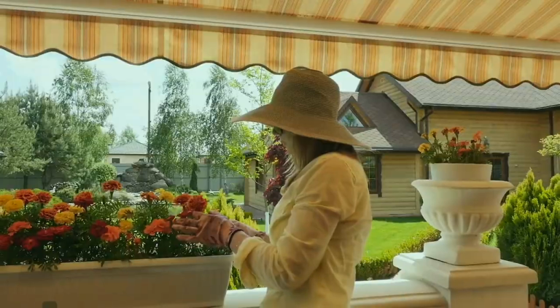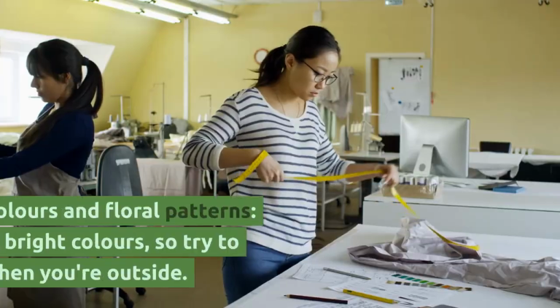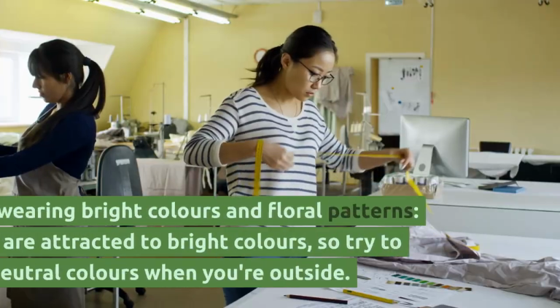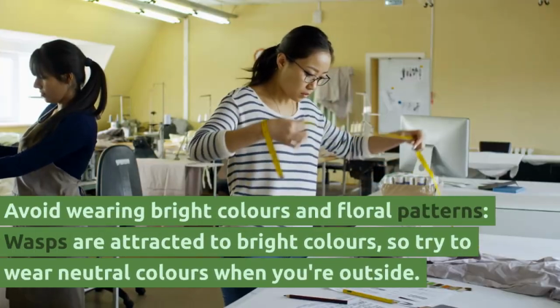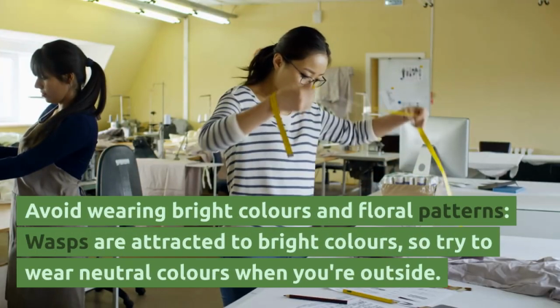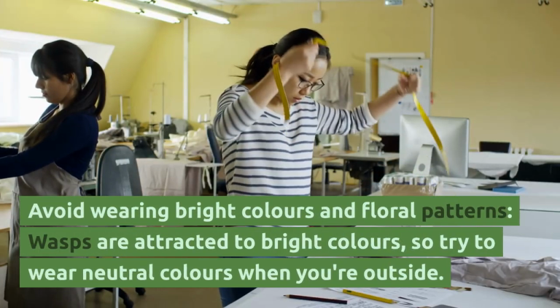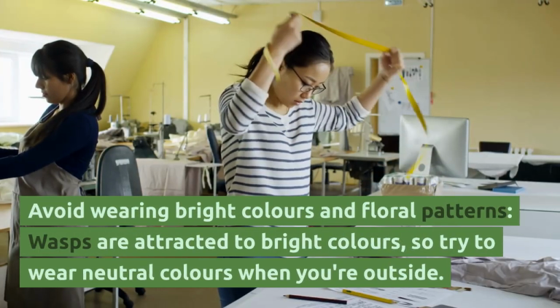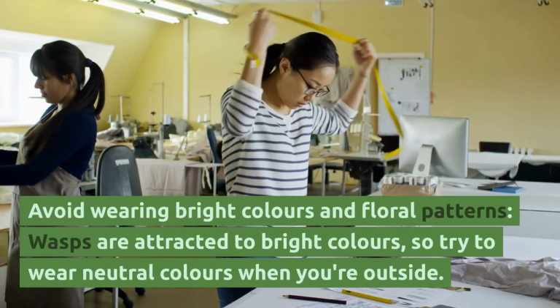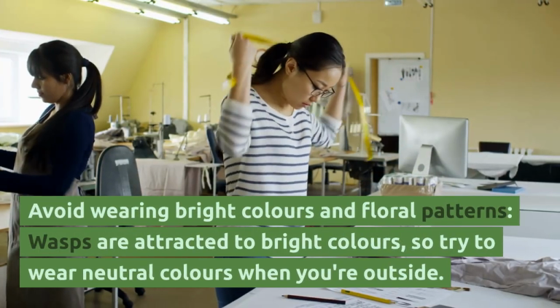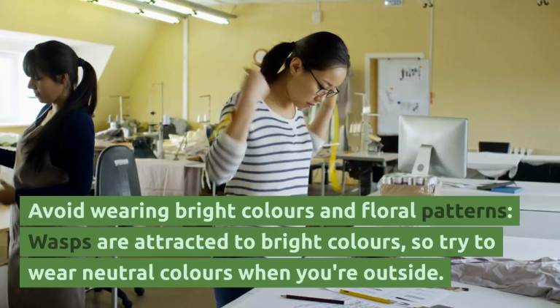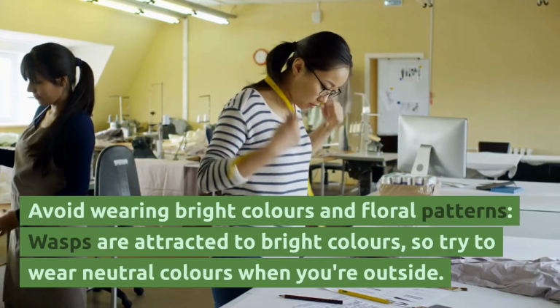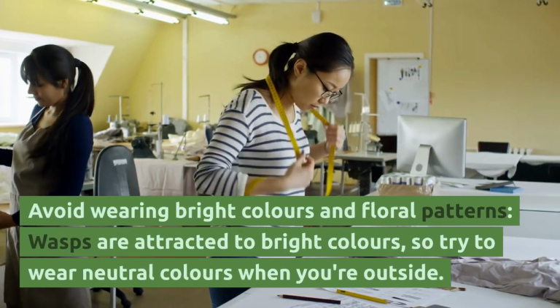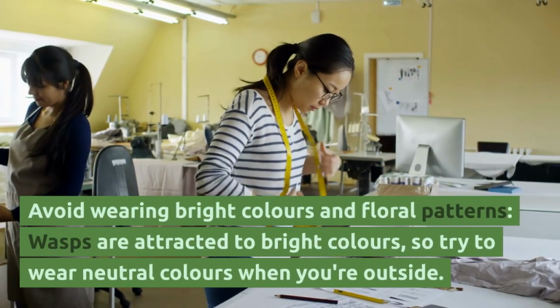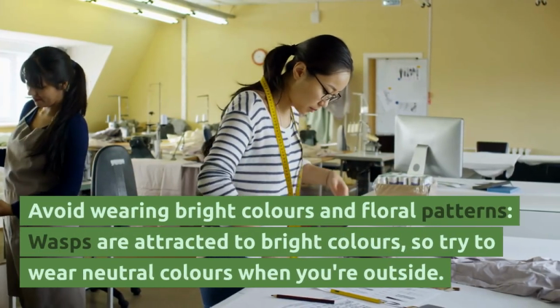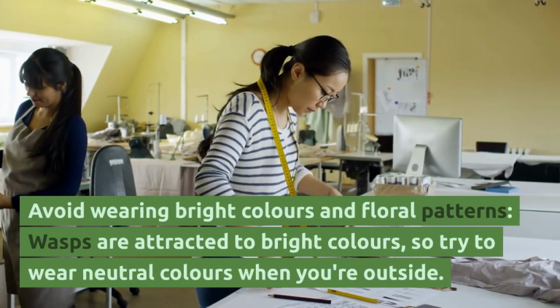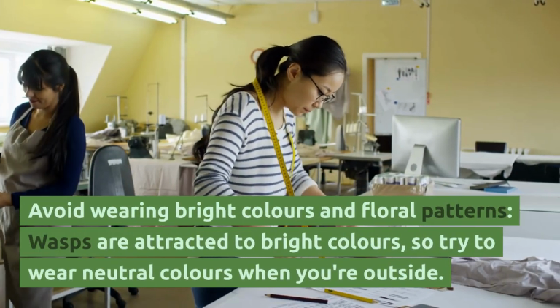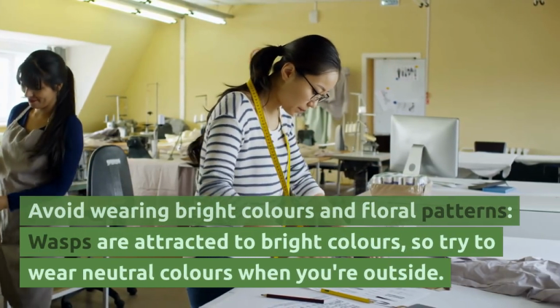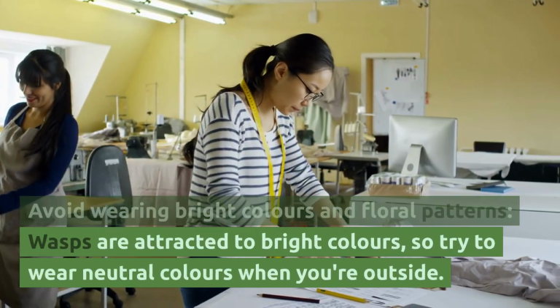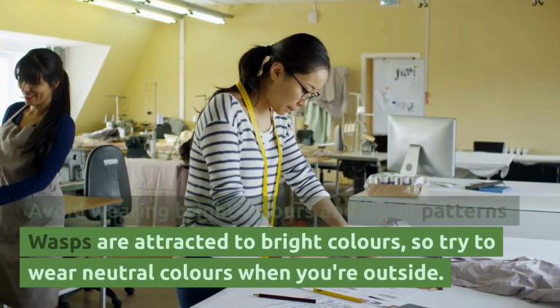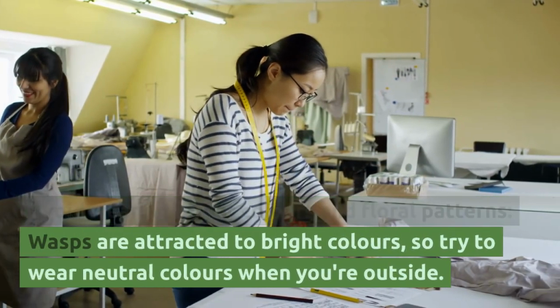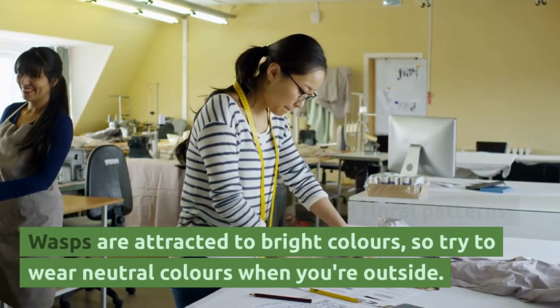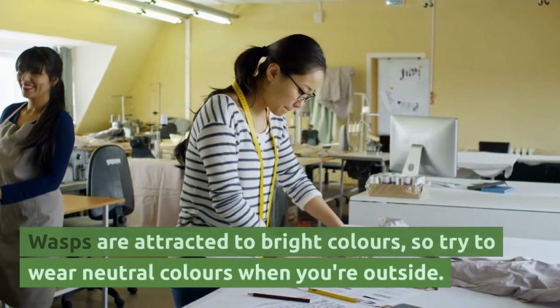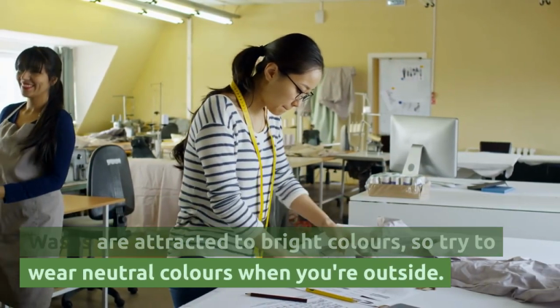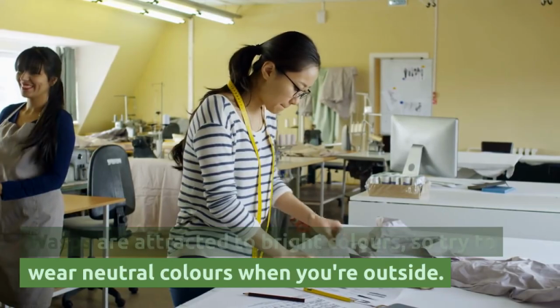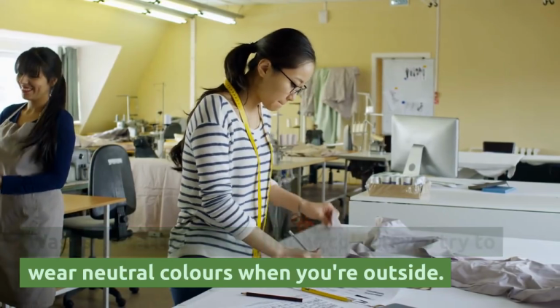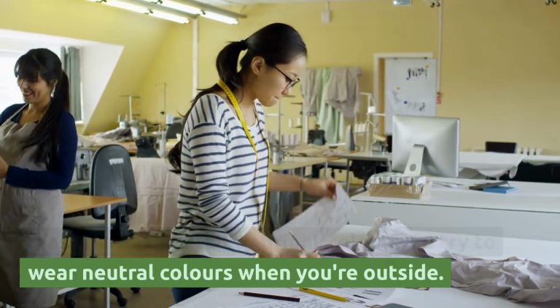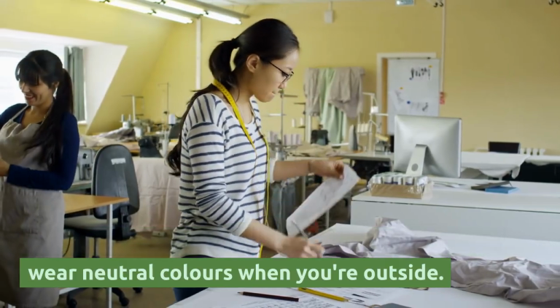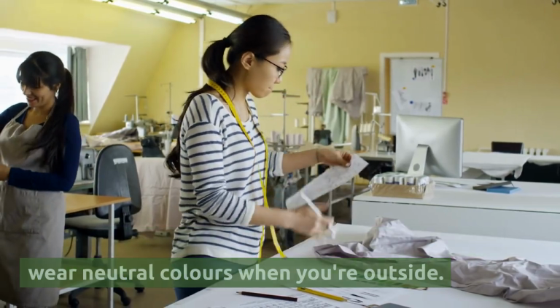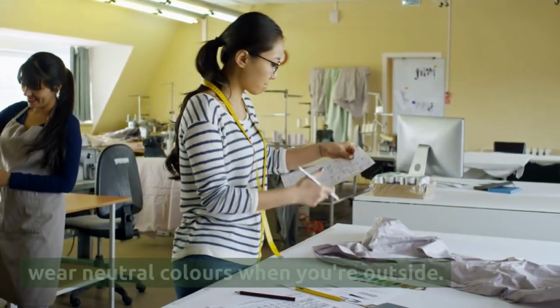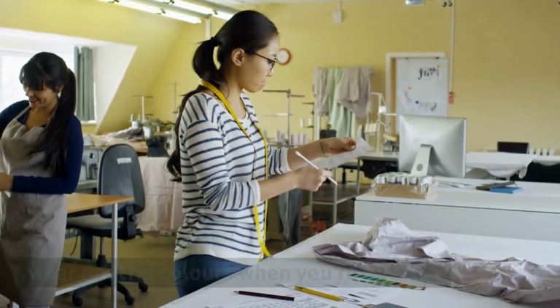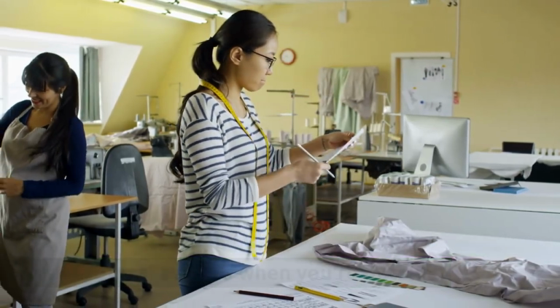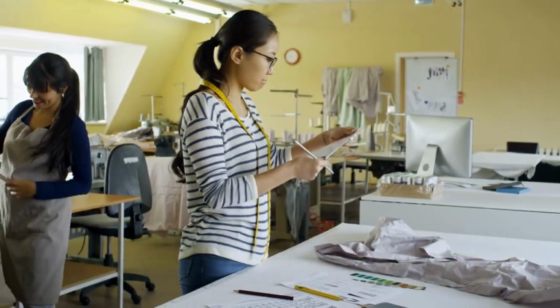Avoid wearing bright colors and floral patterns. Wasps are attracted to bright colors, so try to wear neutral colors when you're outside.